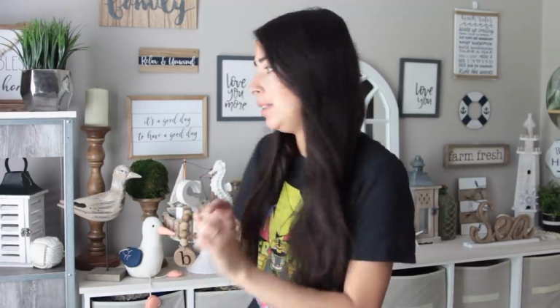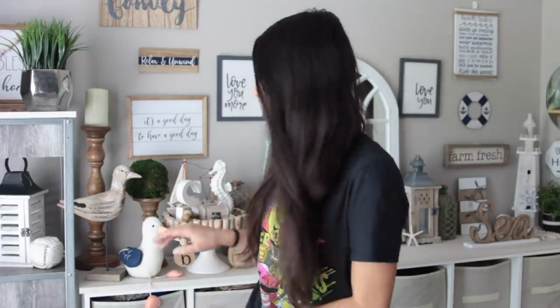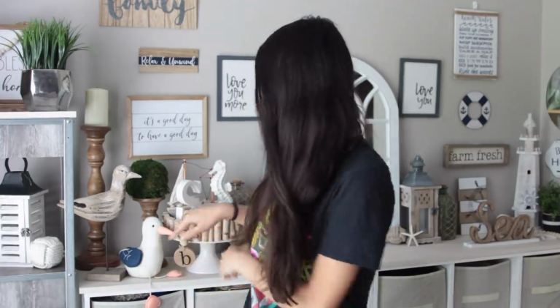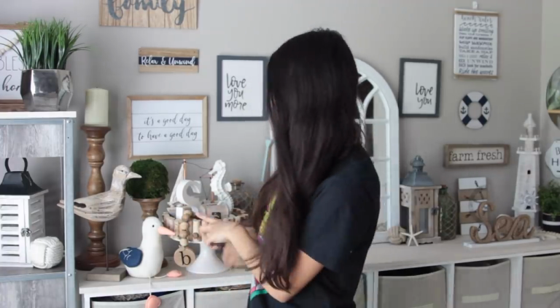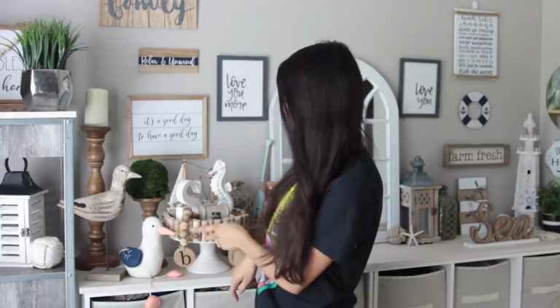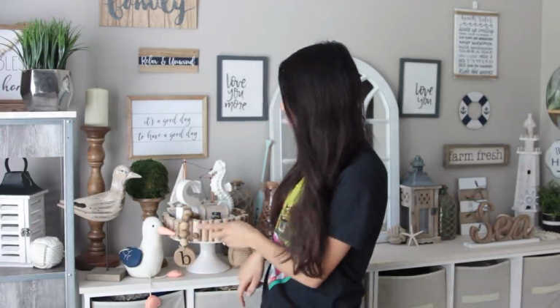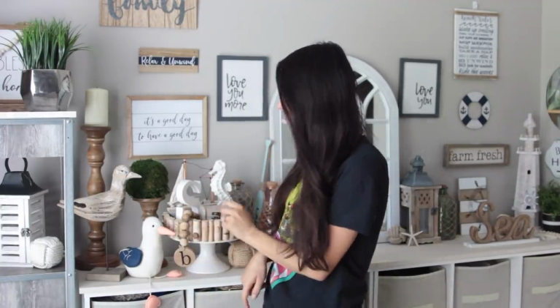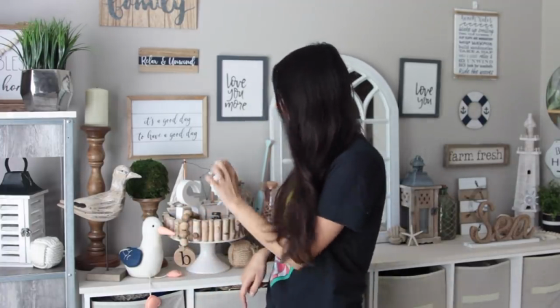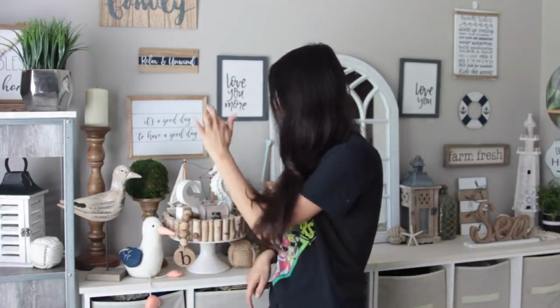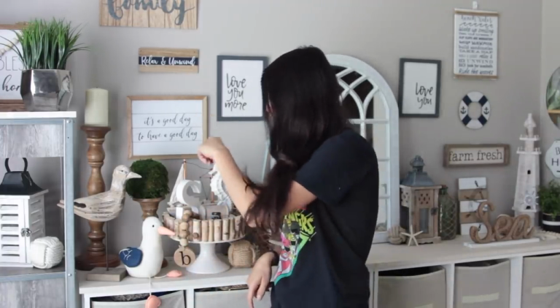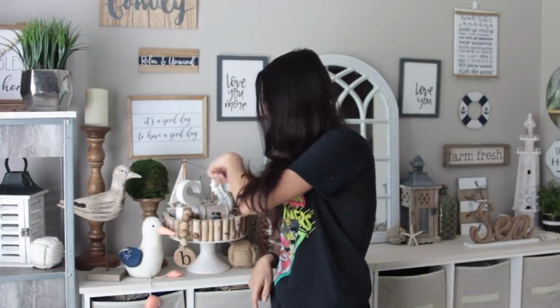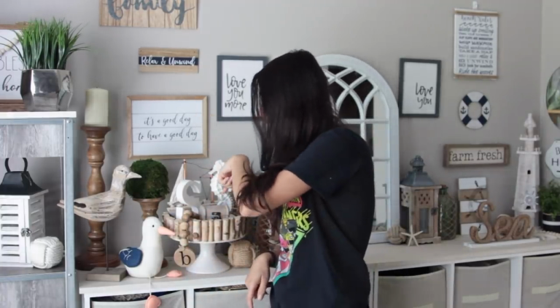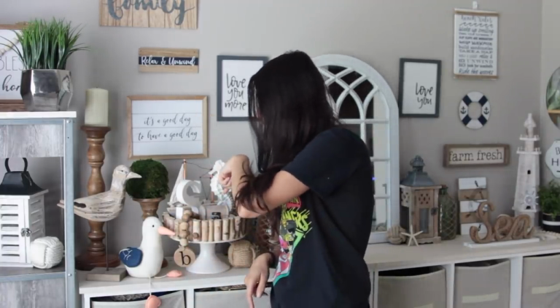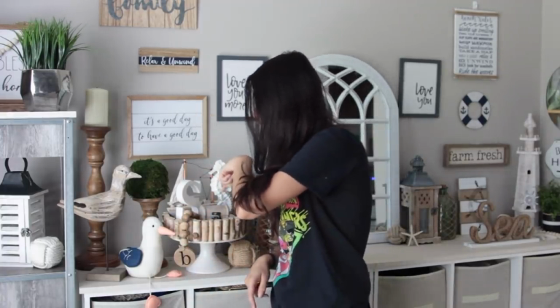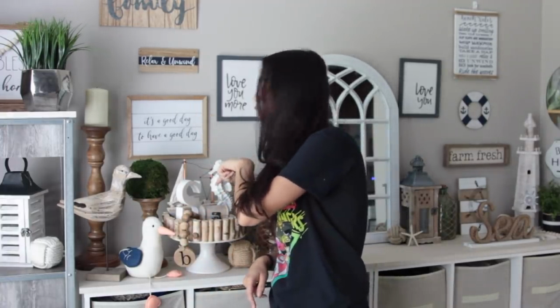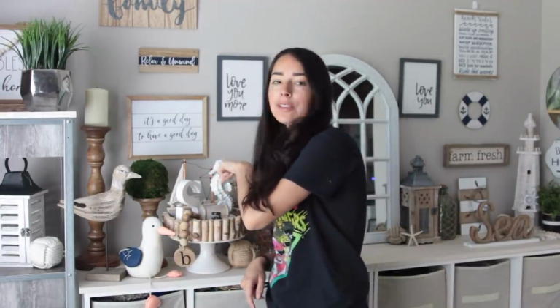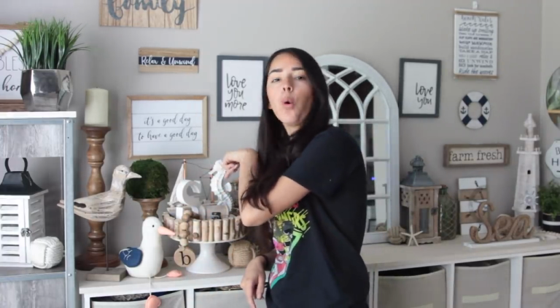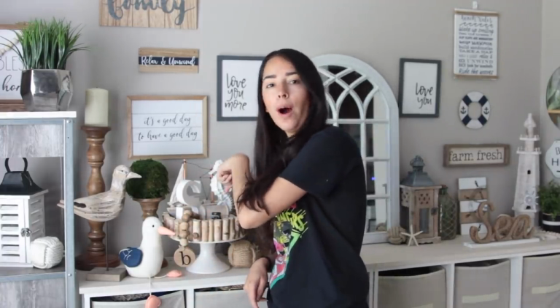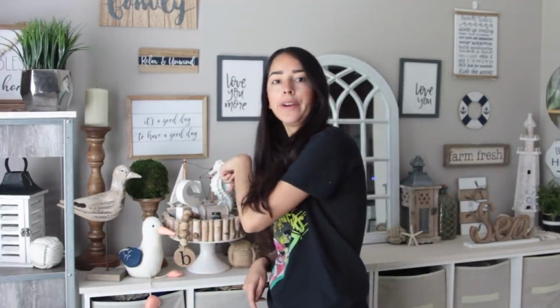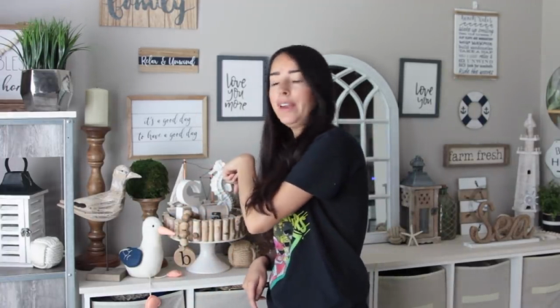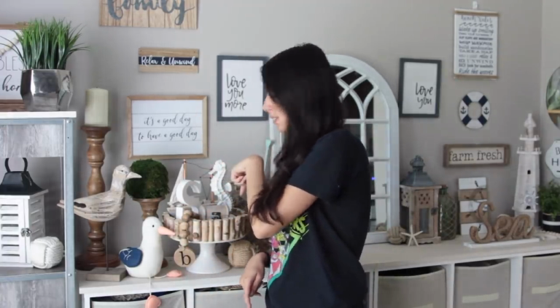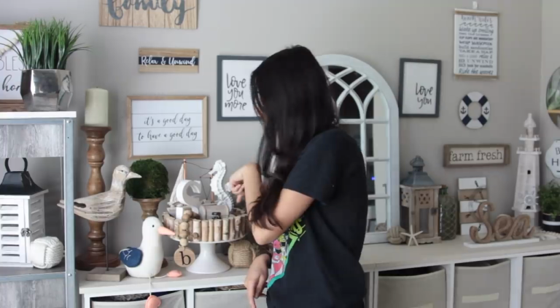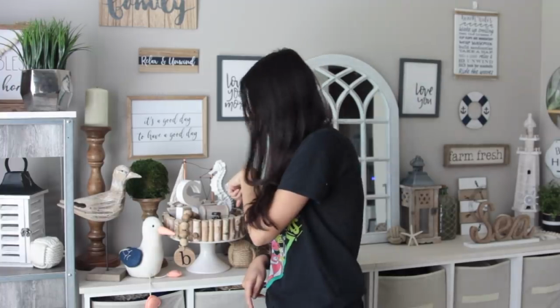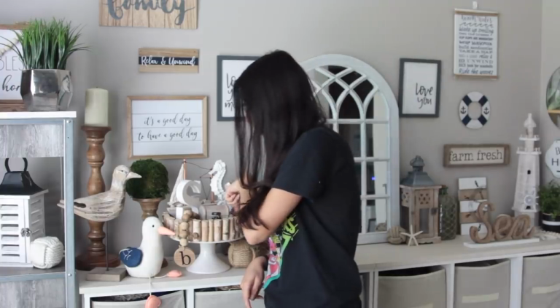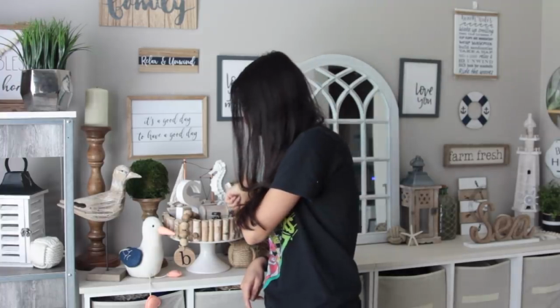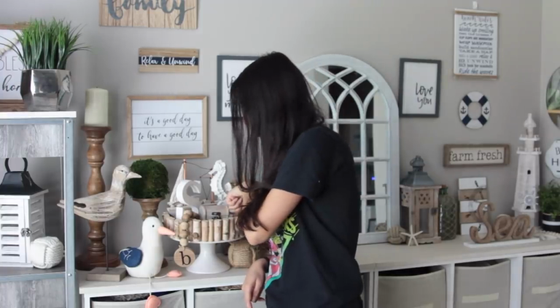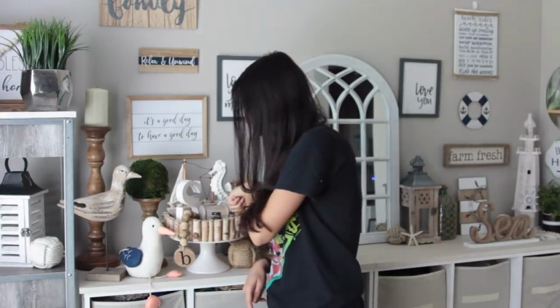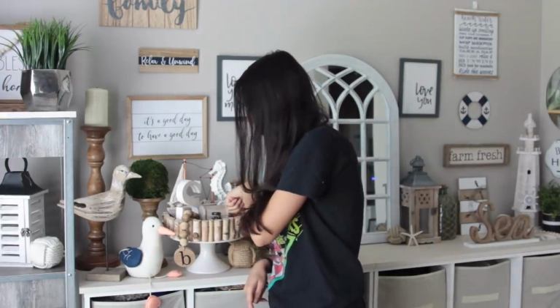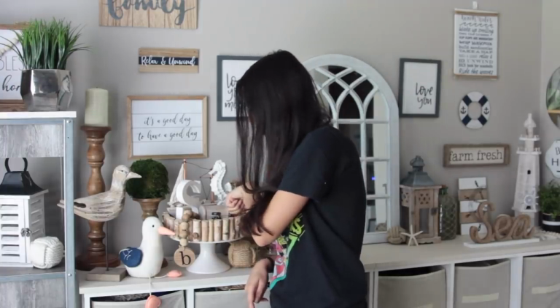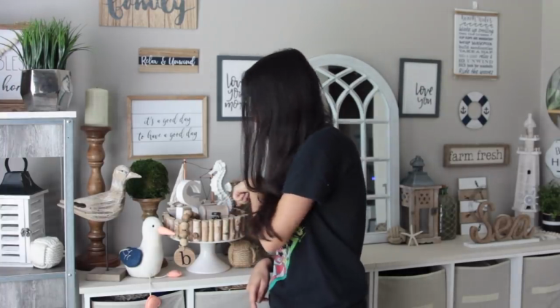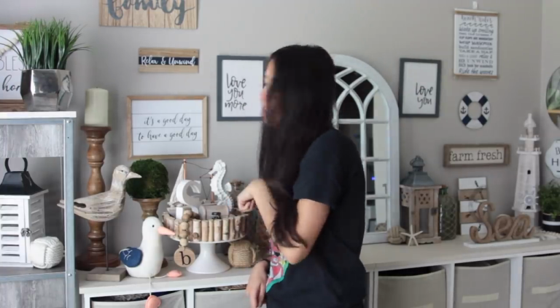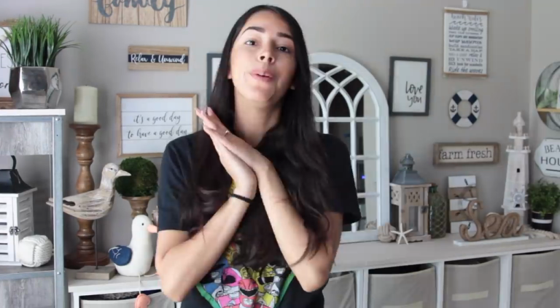Mine is actually this one that you see right here because I like that it looks like water. It's not water, but it has like a water appearance to it.